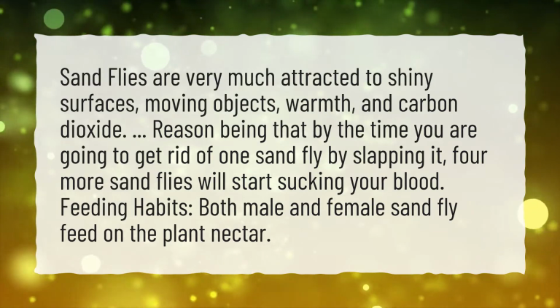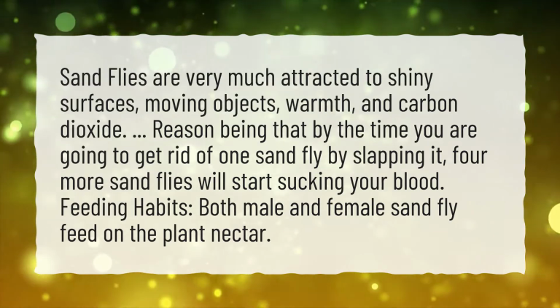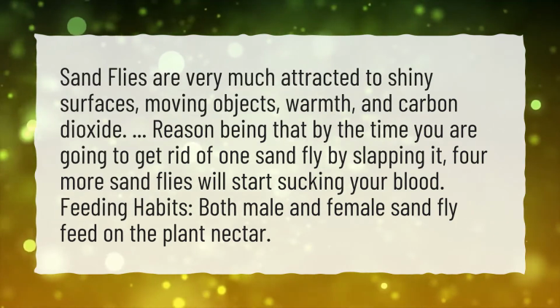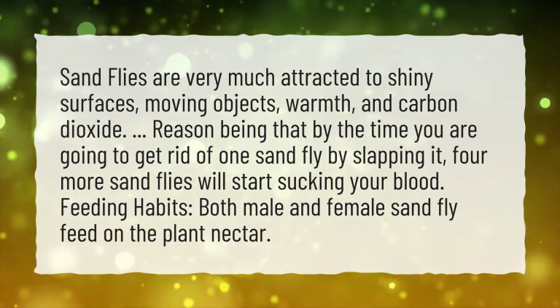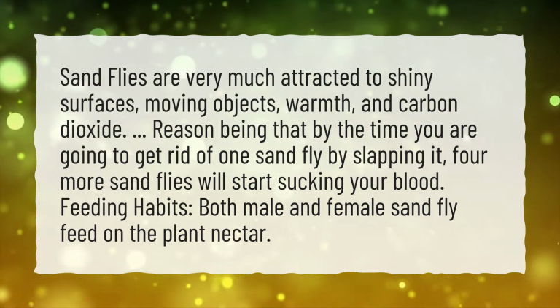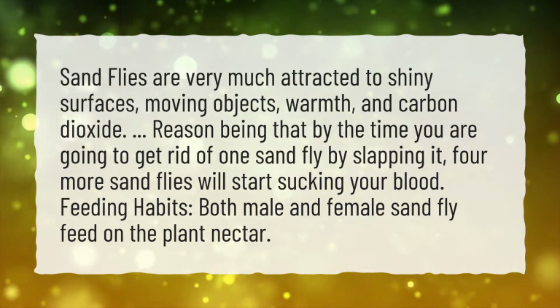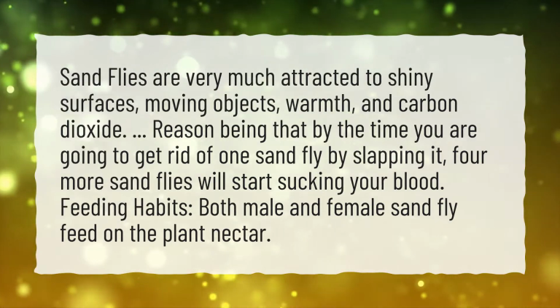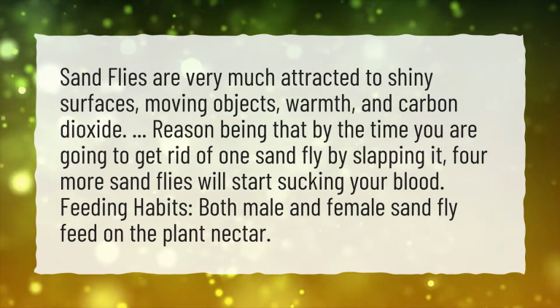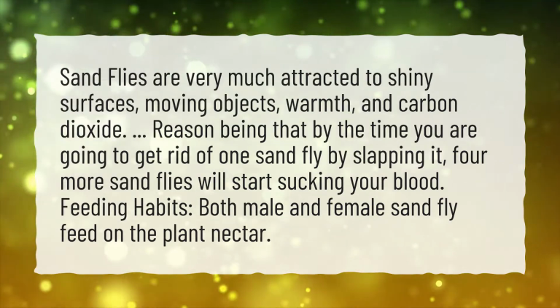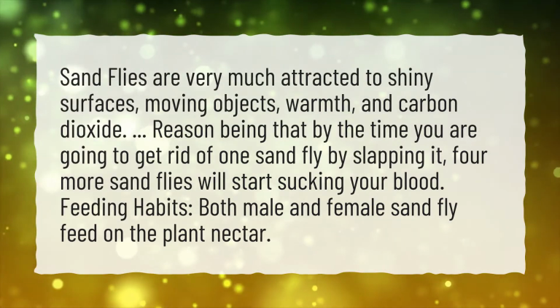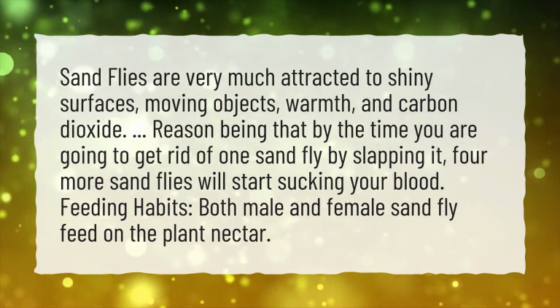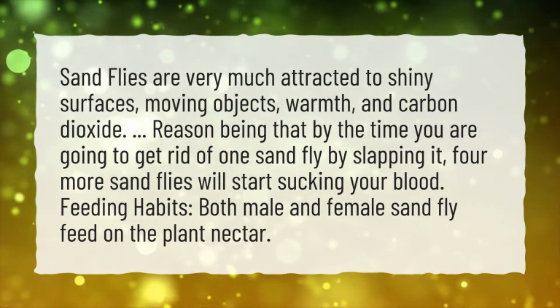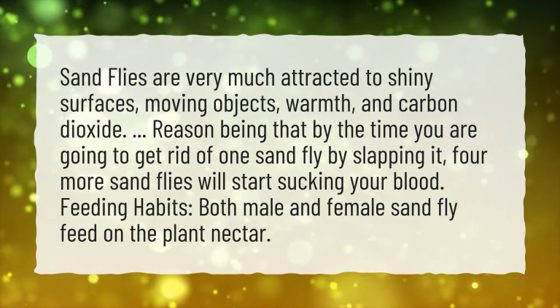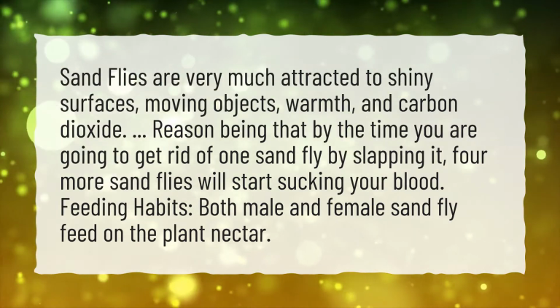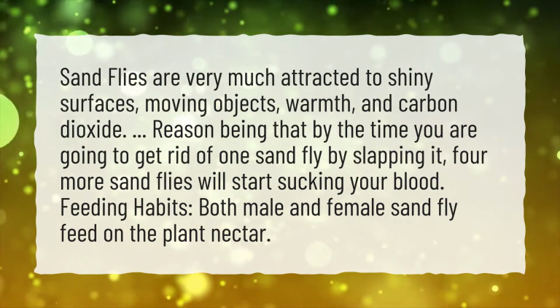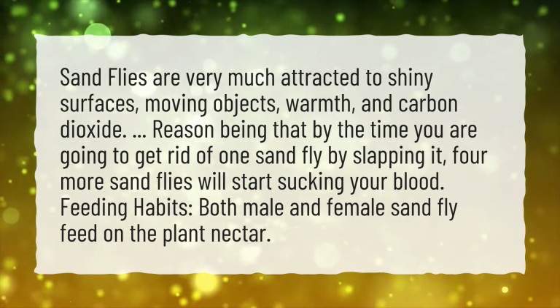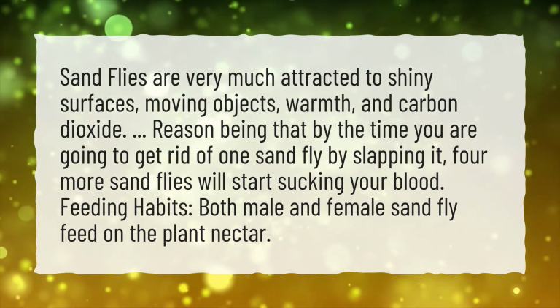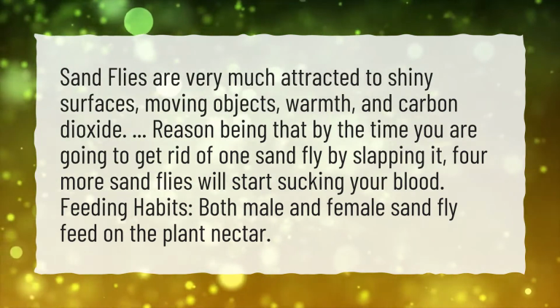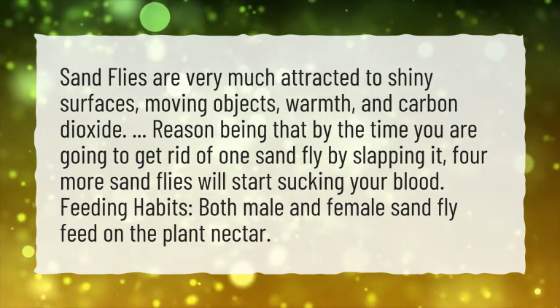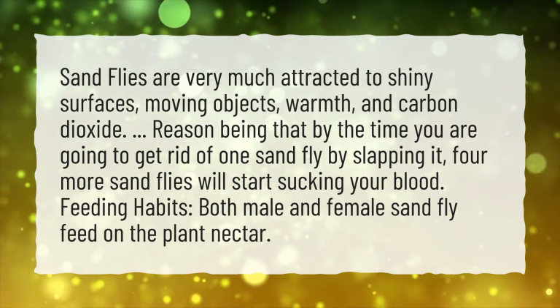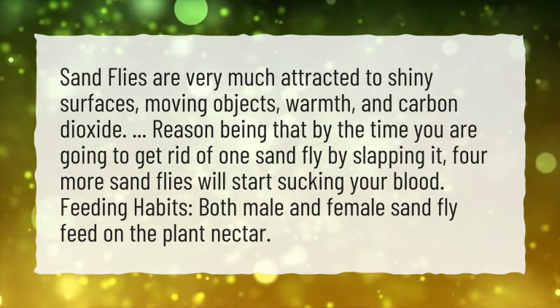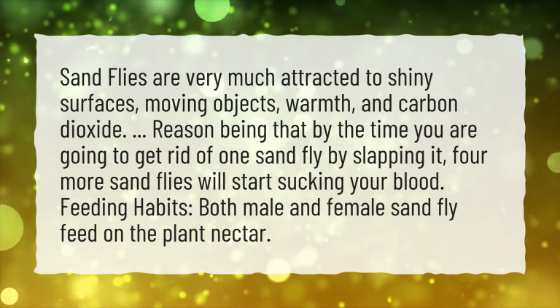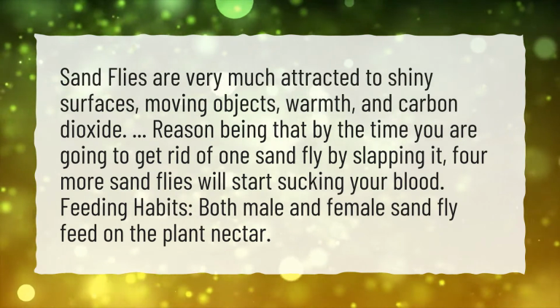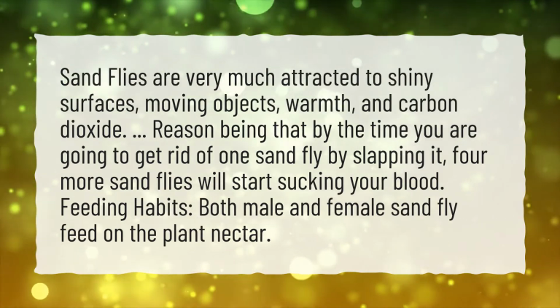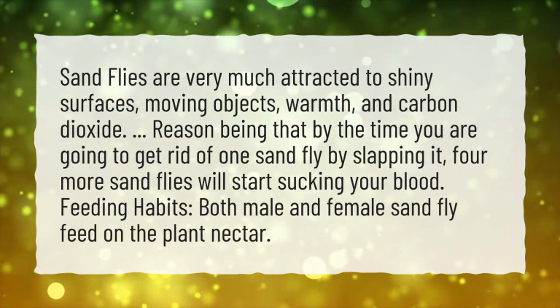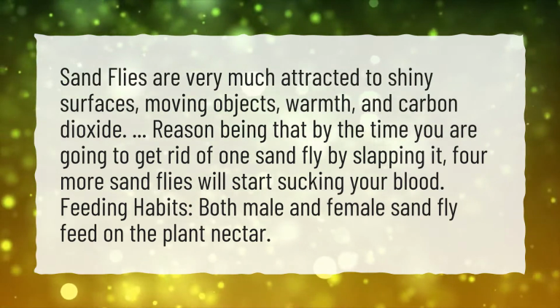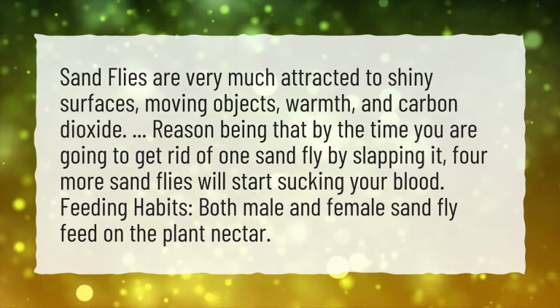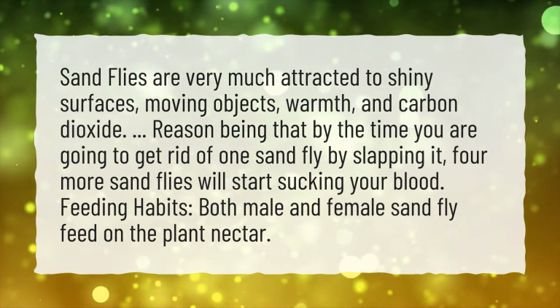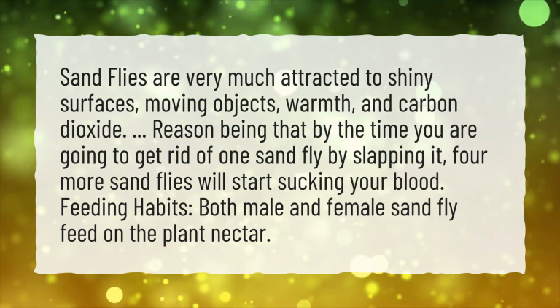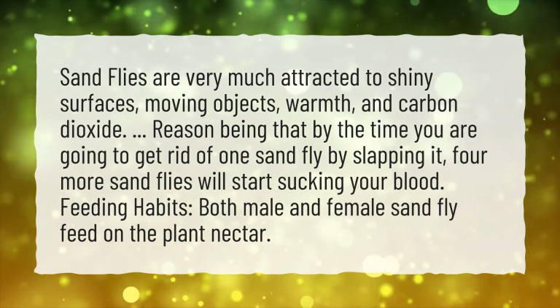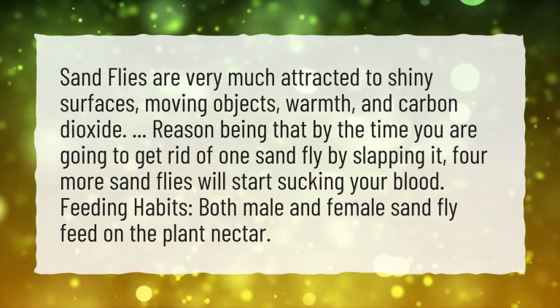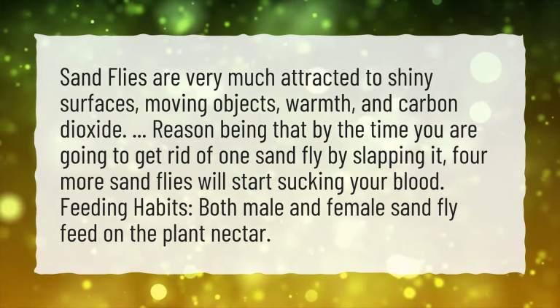By the time you are going to get rid of one sandfly by slapping it, four more sandflies will start sucking your blood.